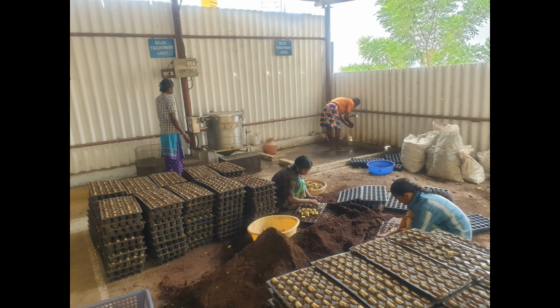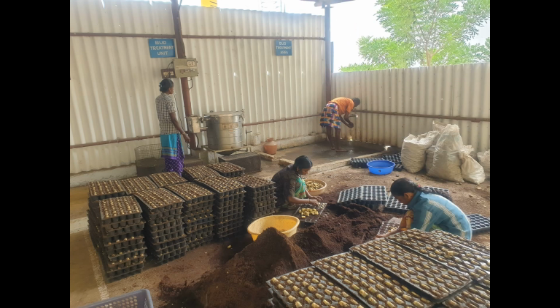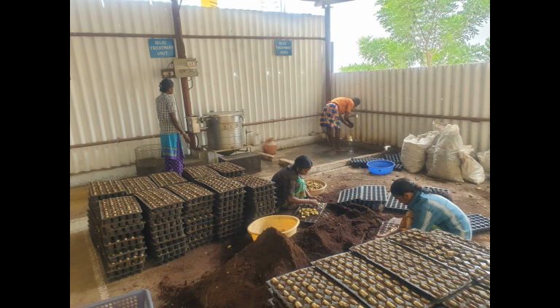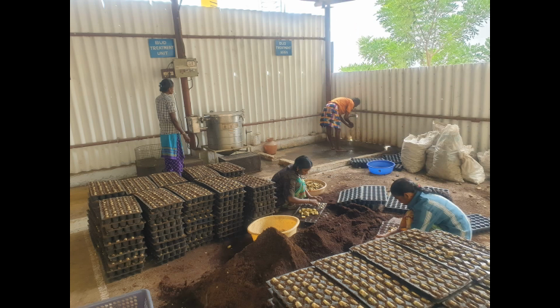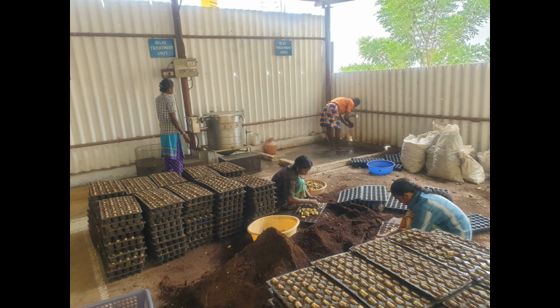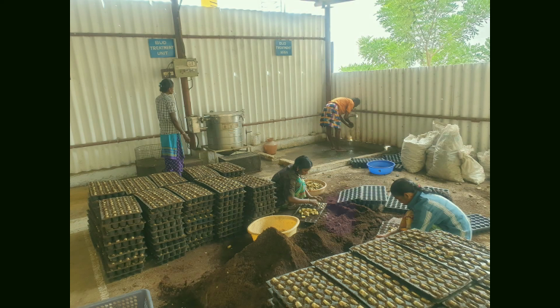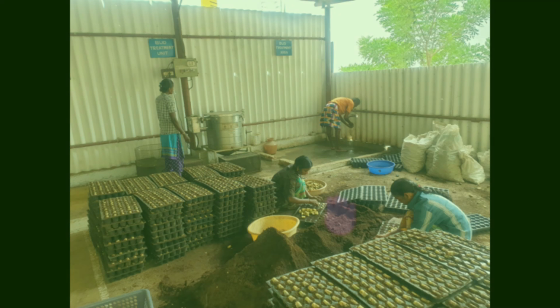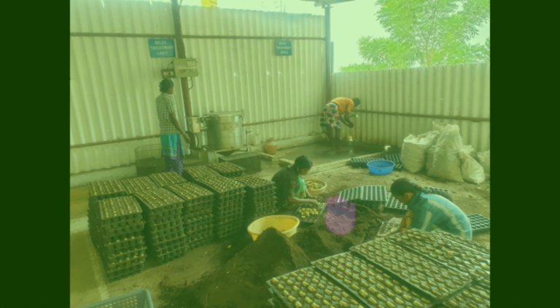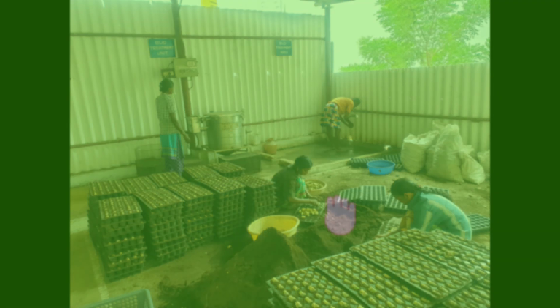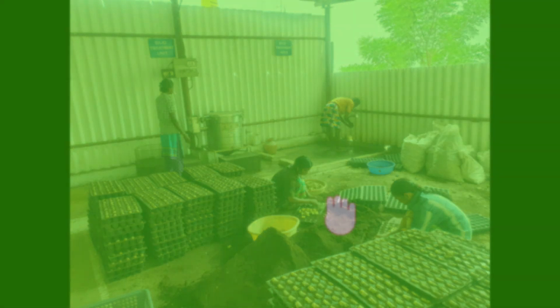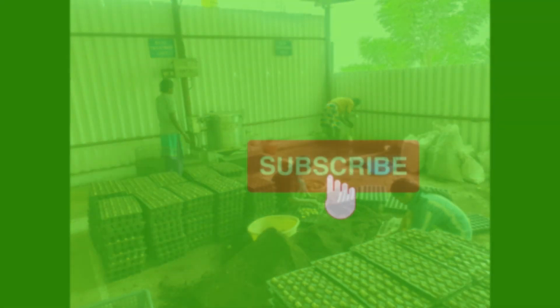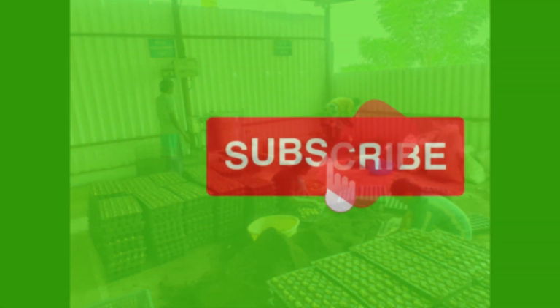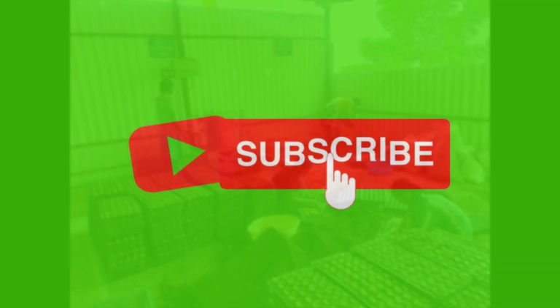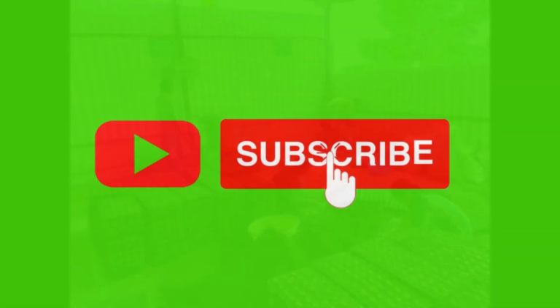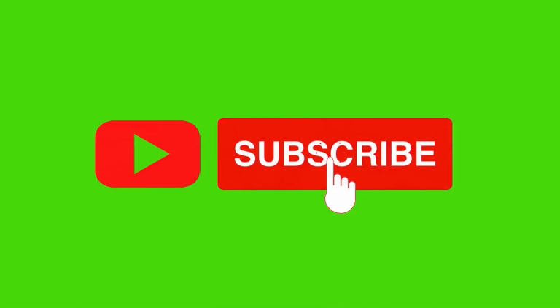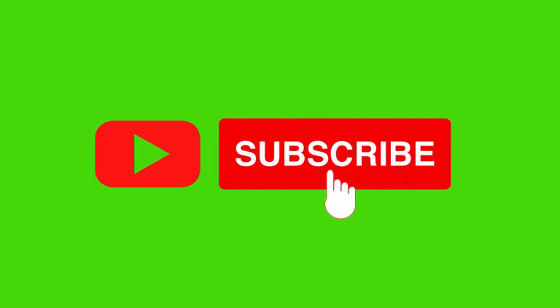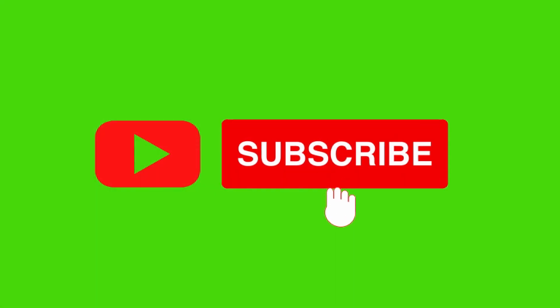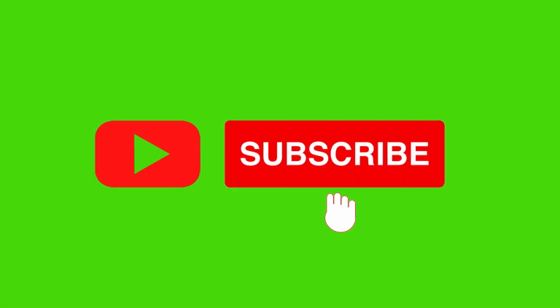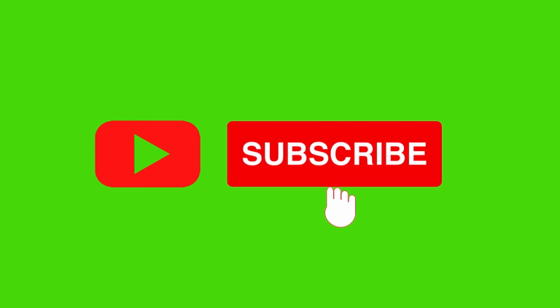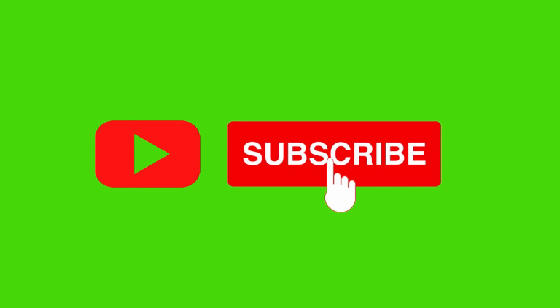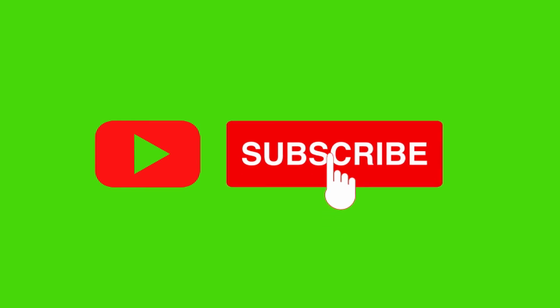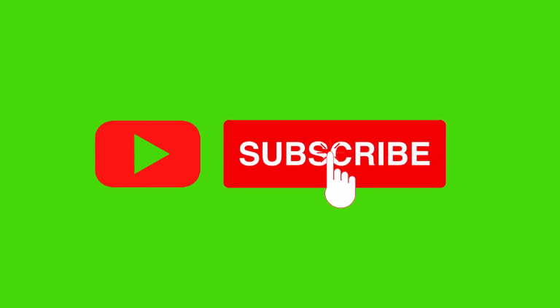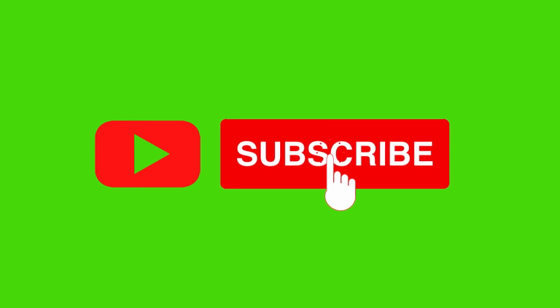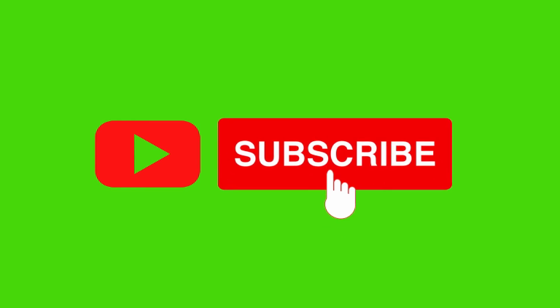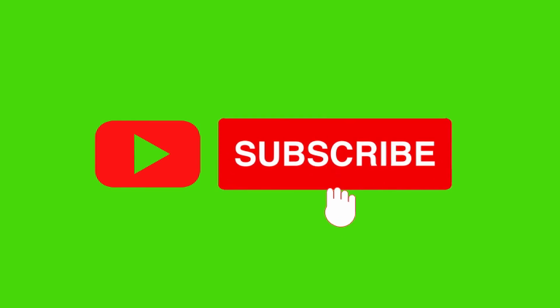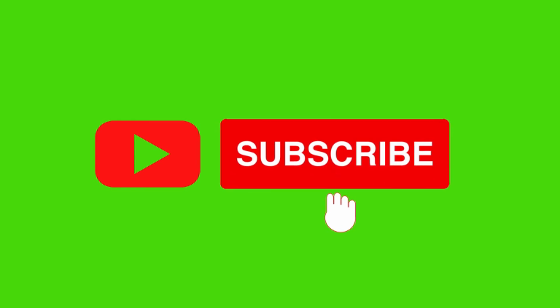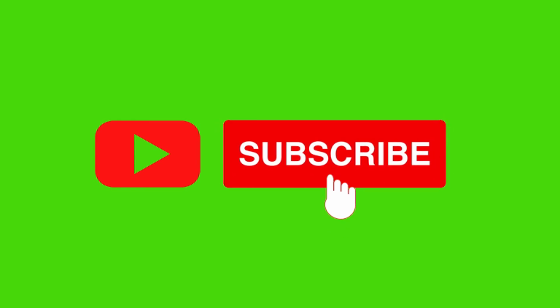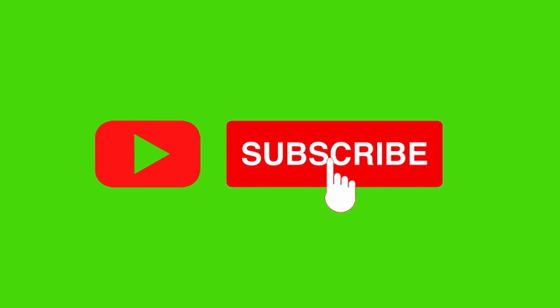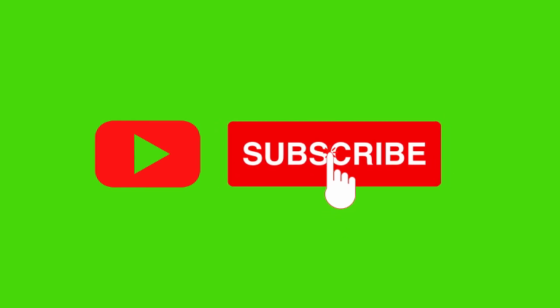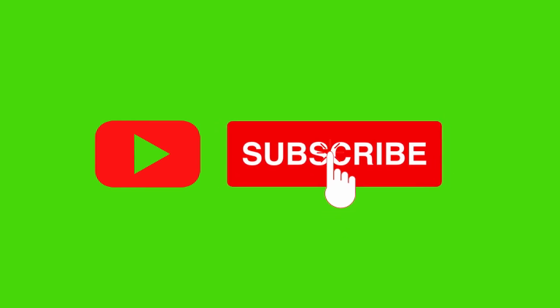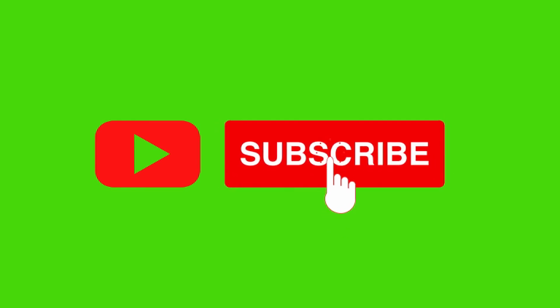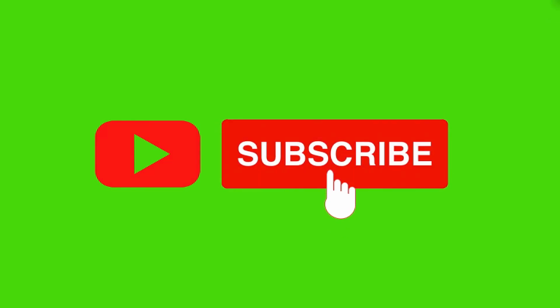Thank you for watching our video. We request you to kindly subscribe to our channel for updated product videos. Thank you.